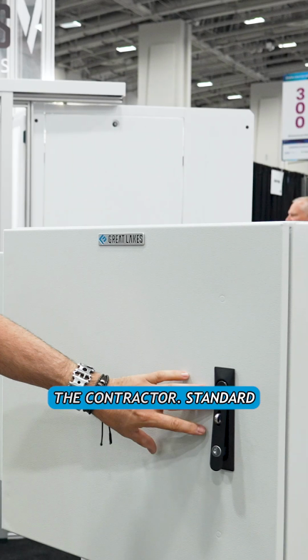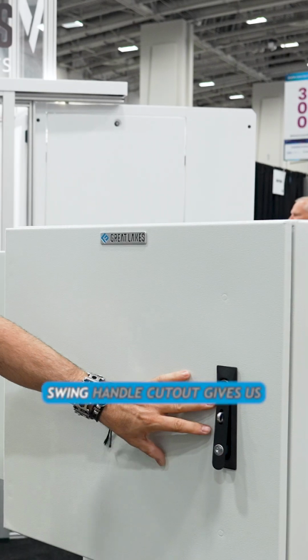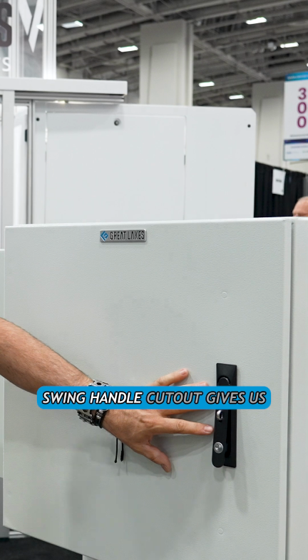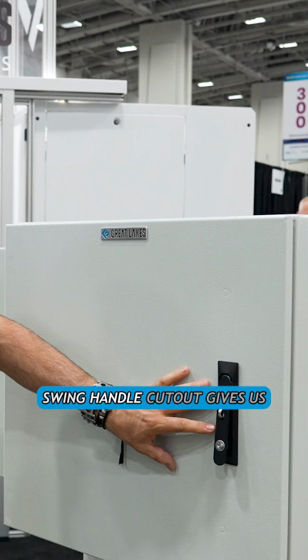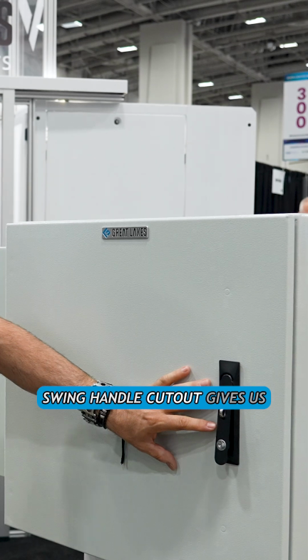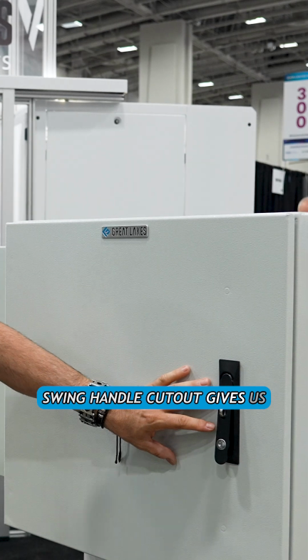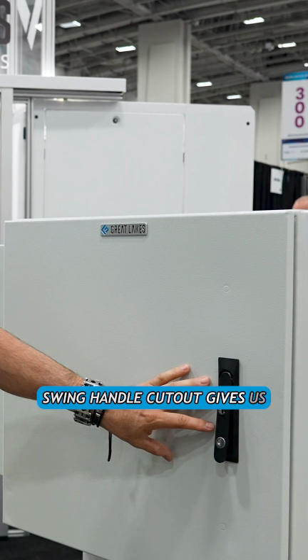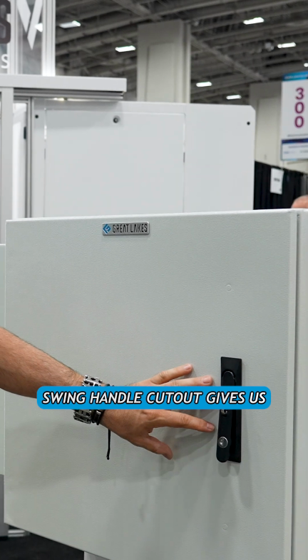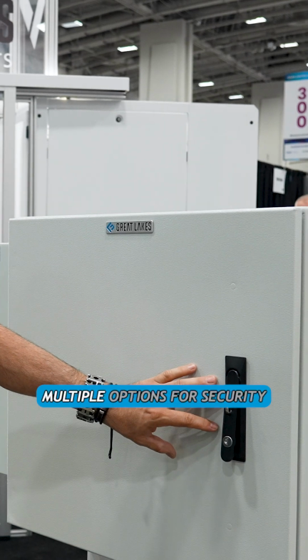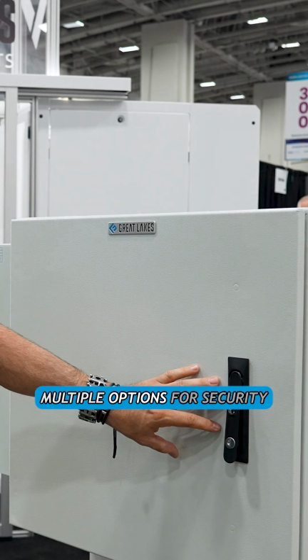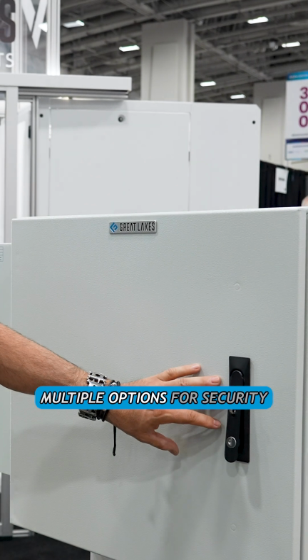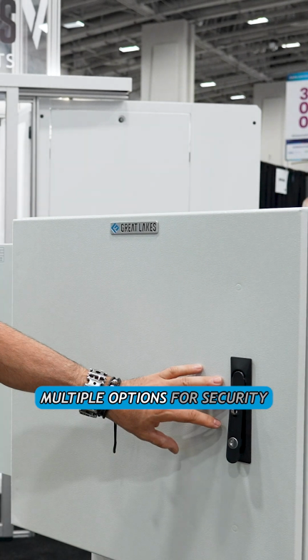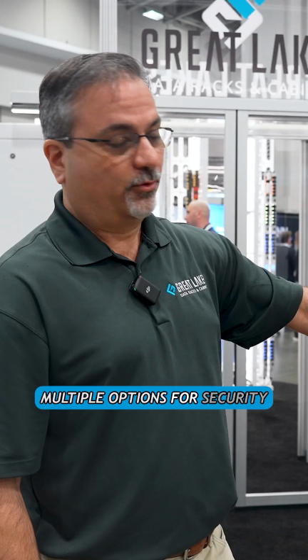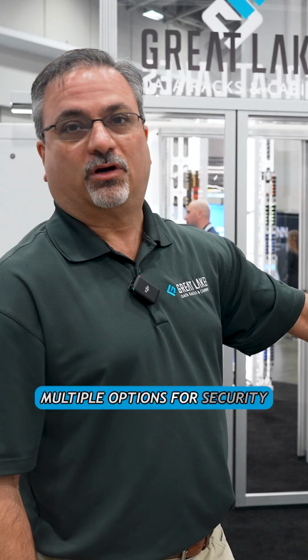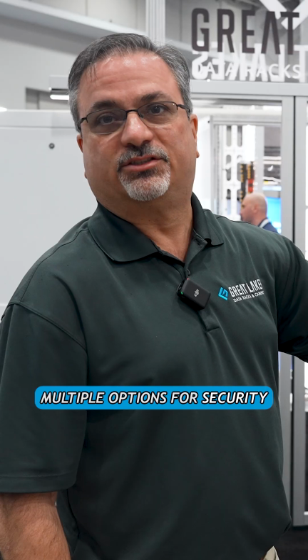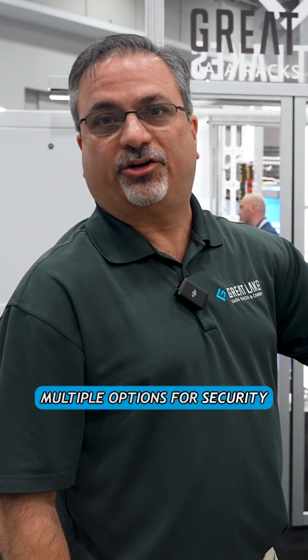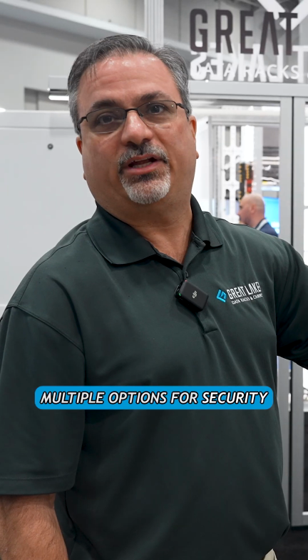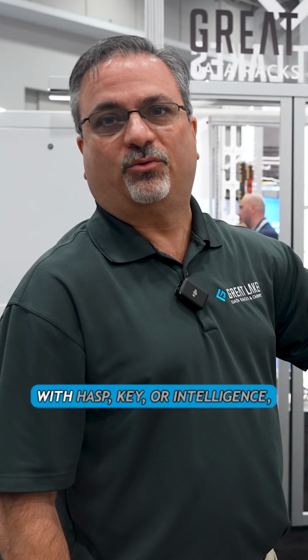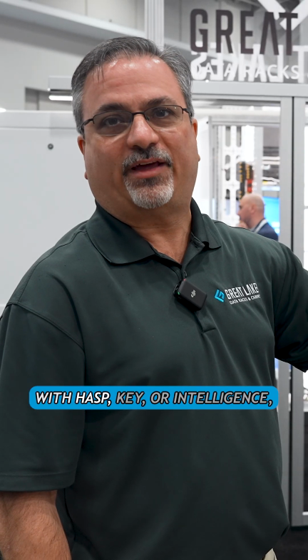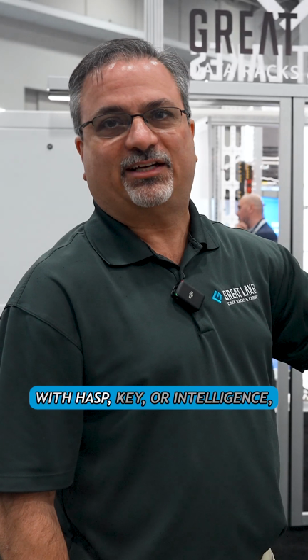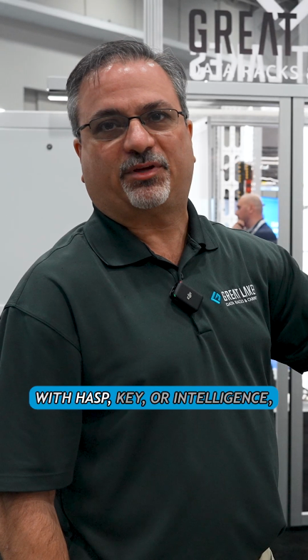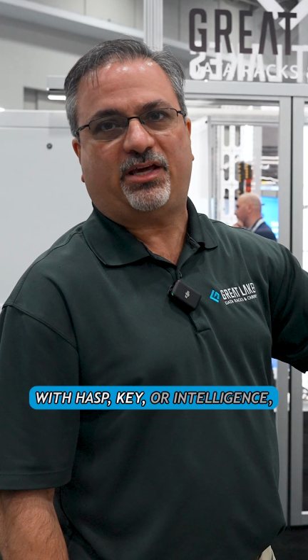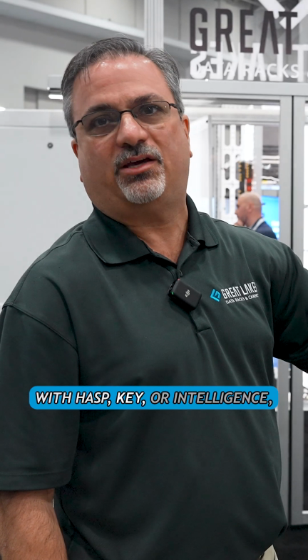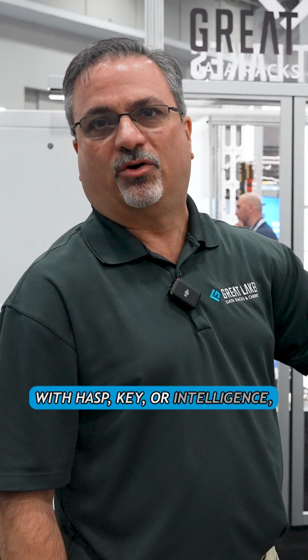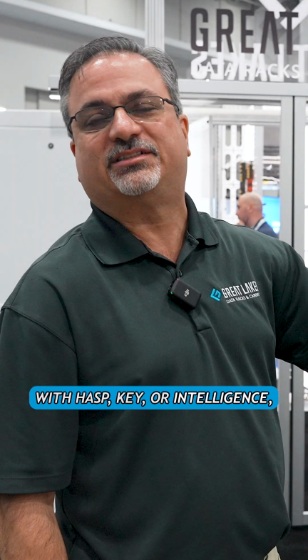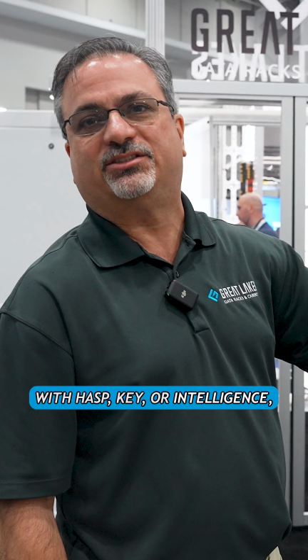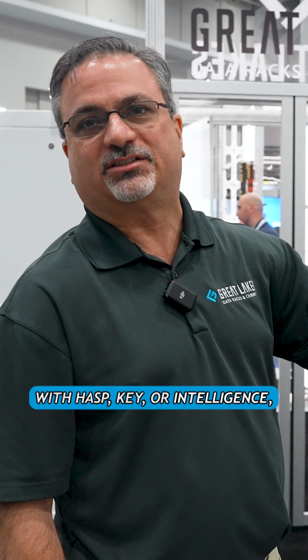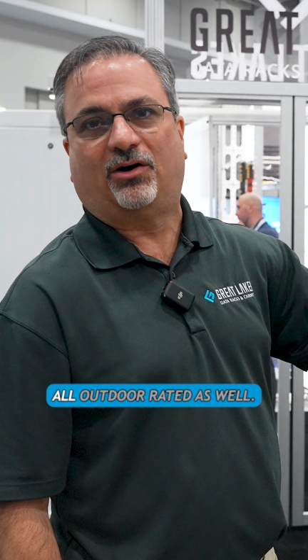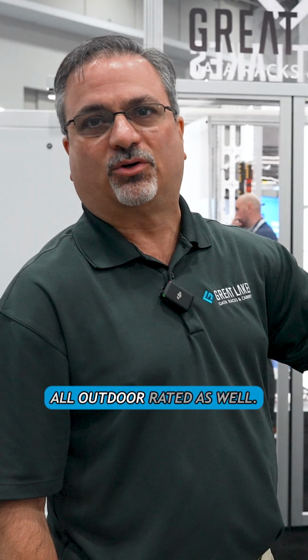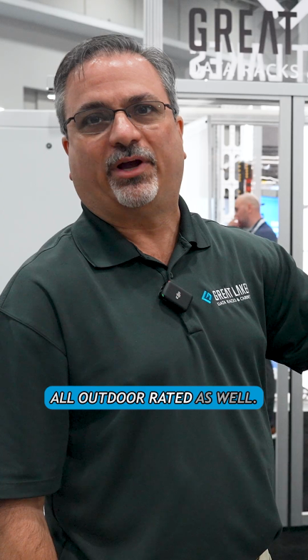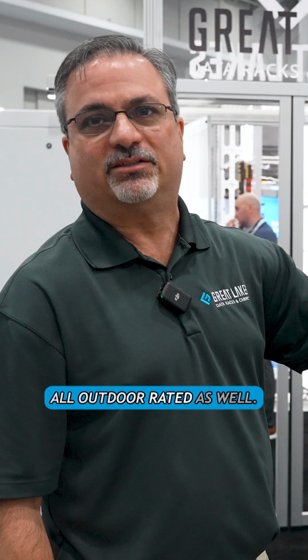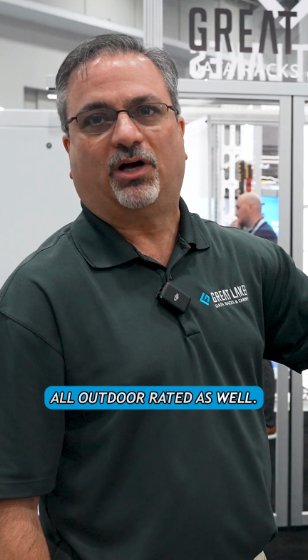The standard swing handle cutout gives us multiple options for security — with hasp, key, or intelligence — all outdoor rated as well.